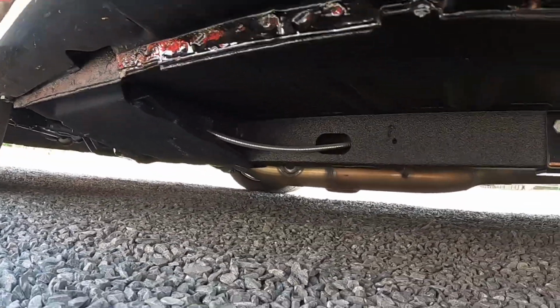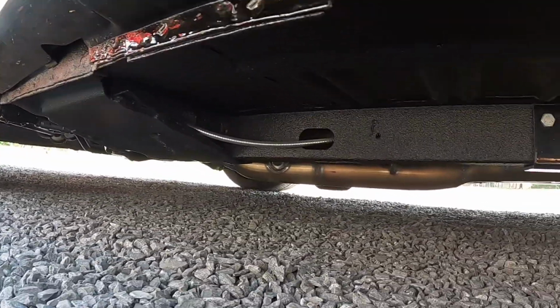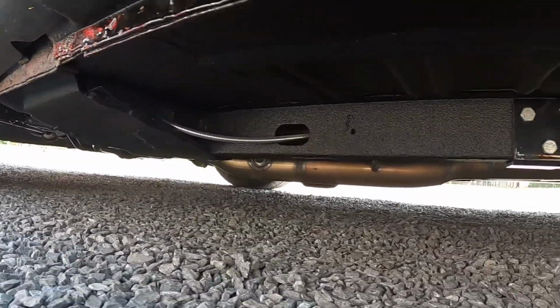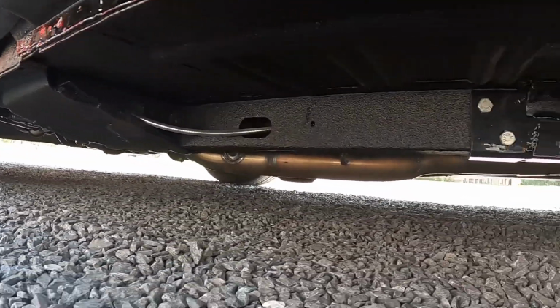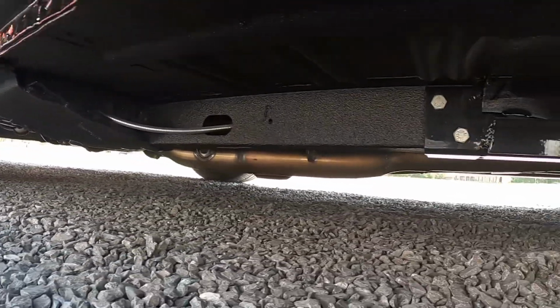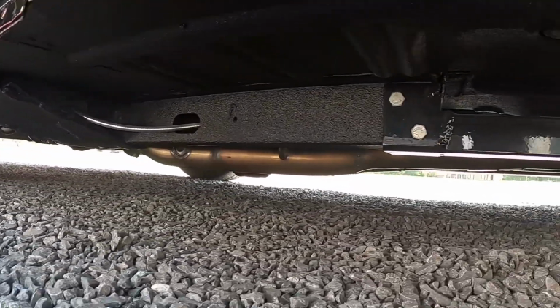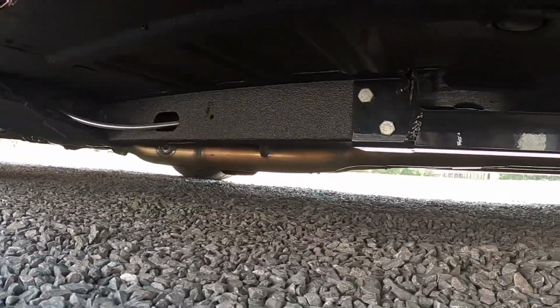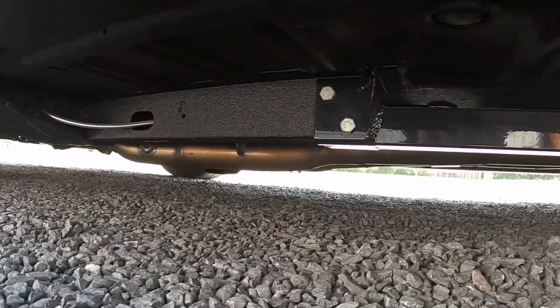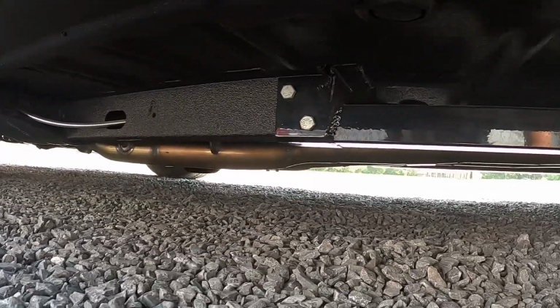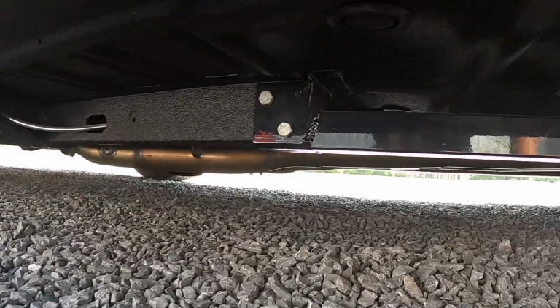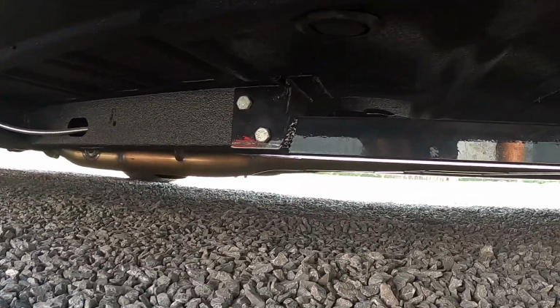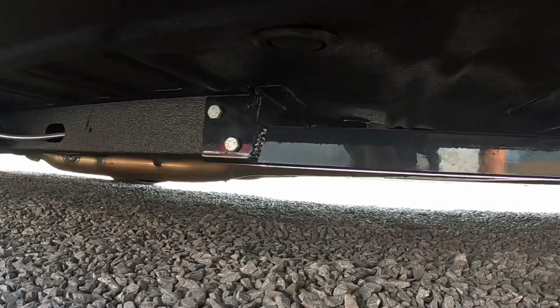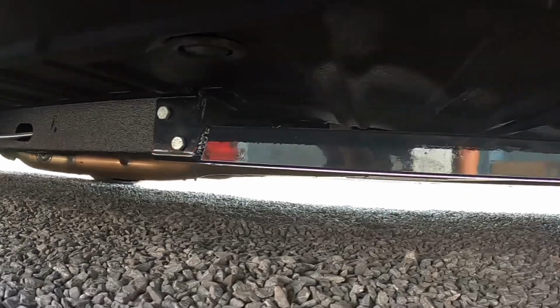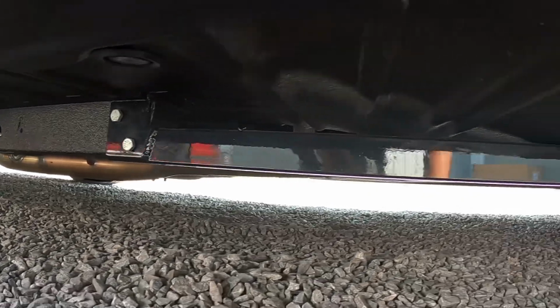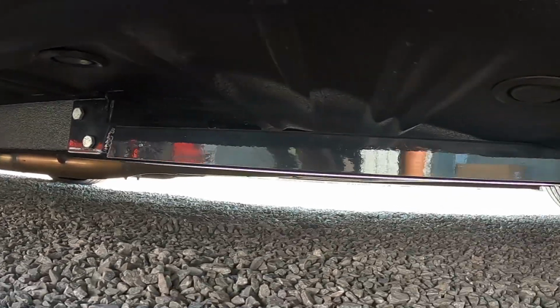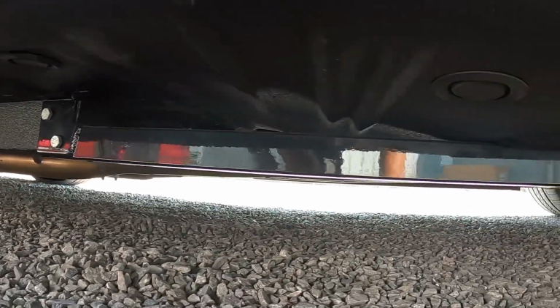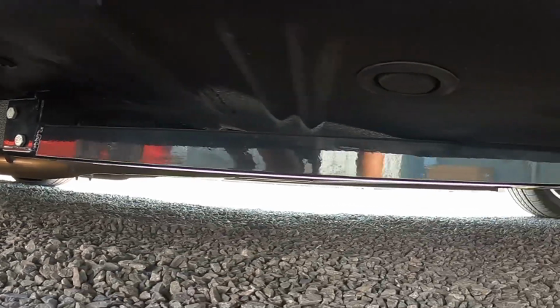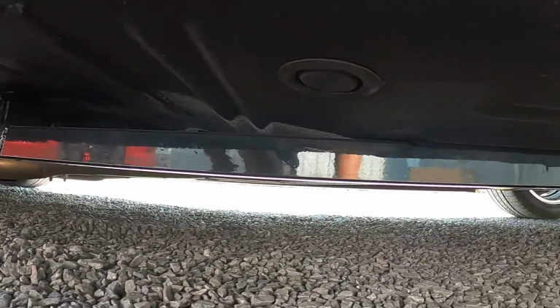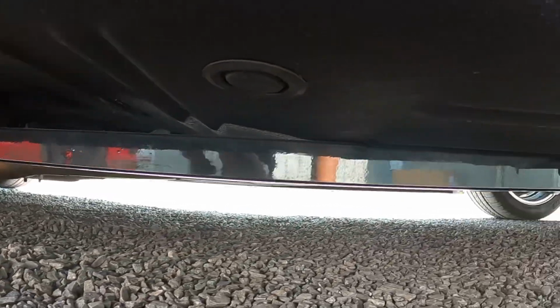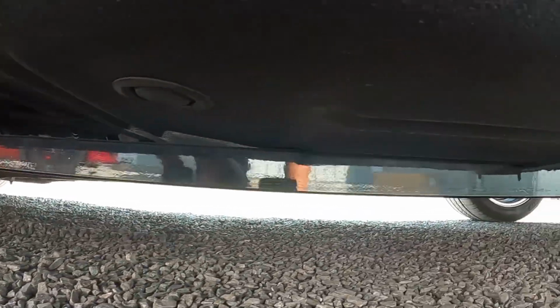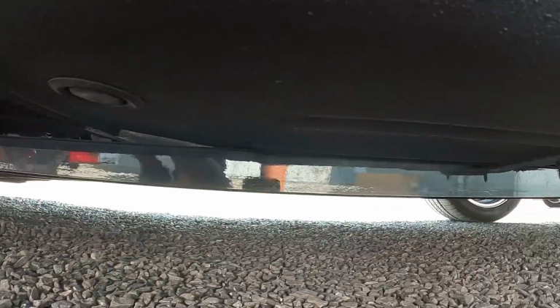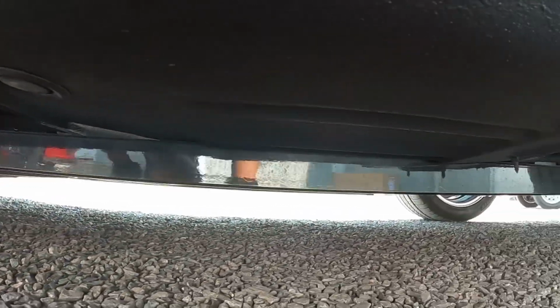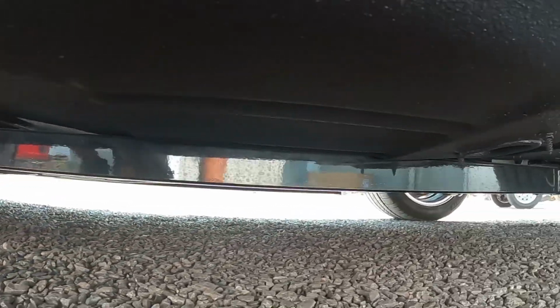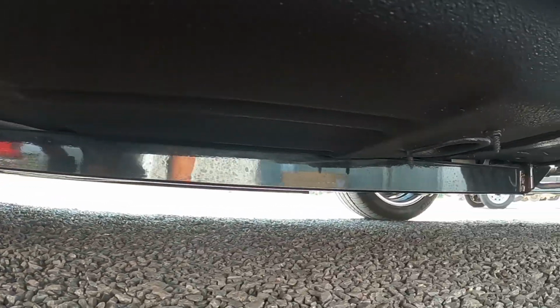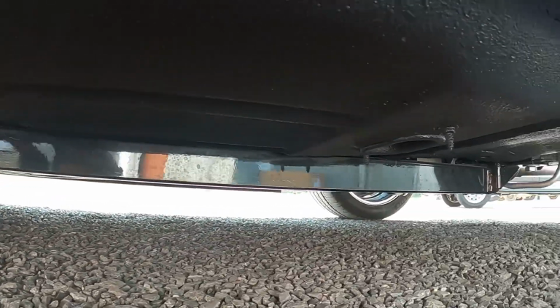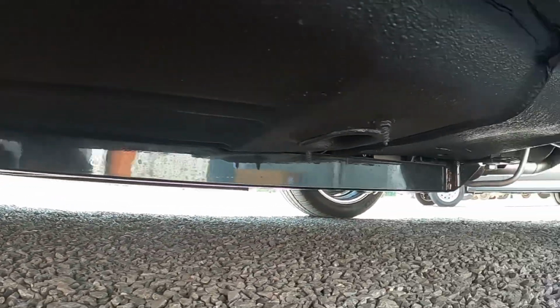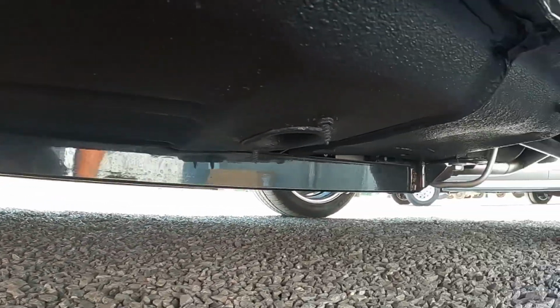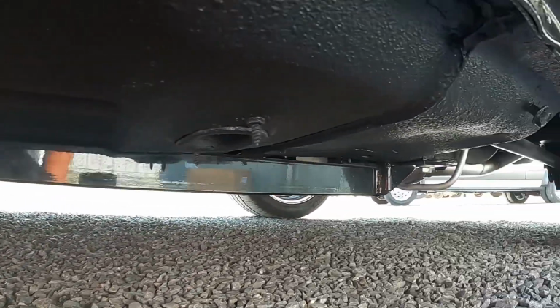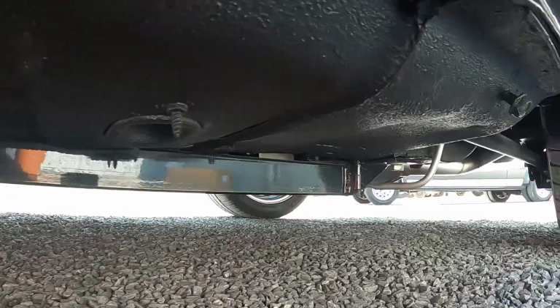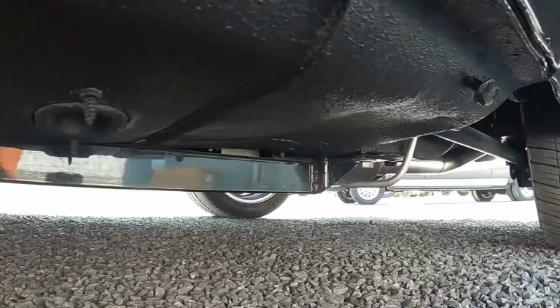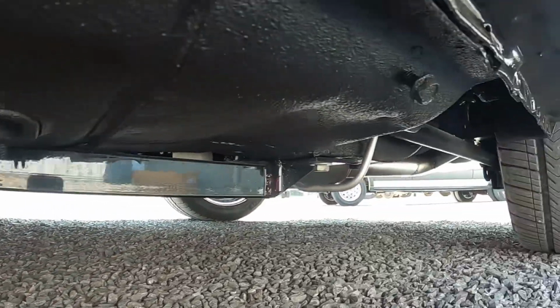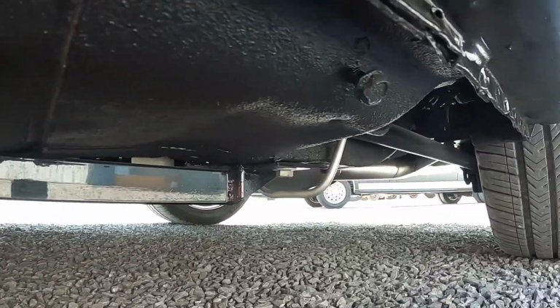The undercarriage was coated with Raptor Liner, subframe connectors were added for strength, and we built a full custom stainless exhaust.